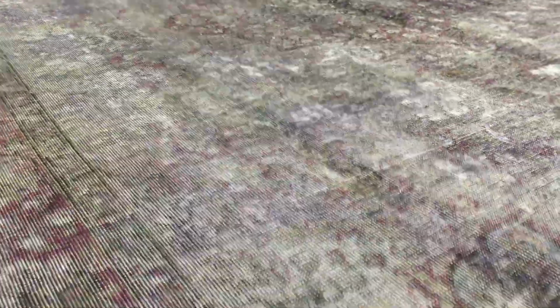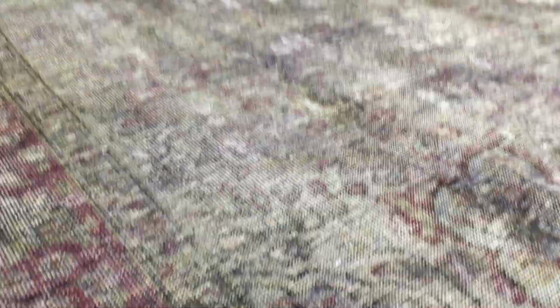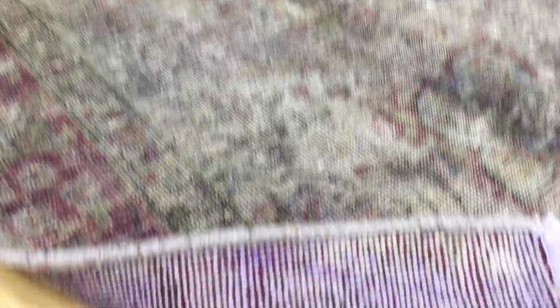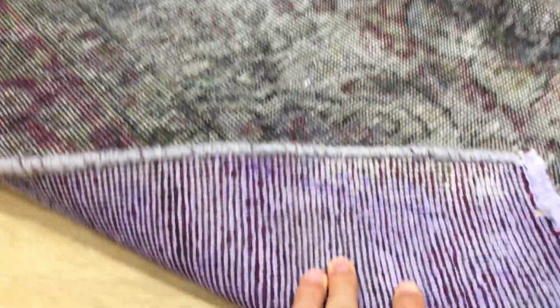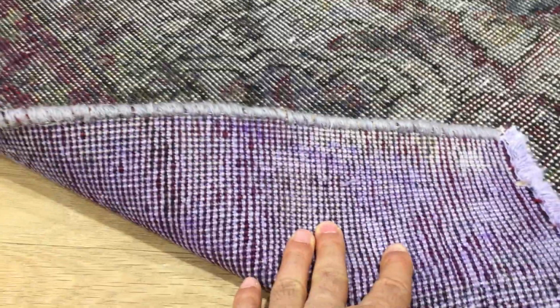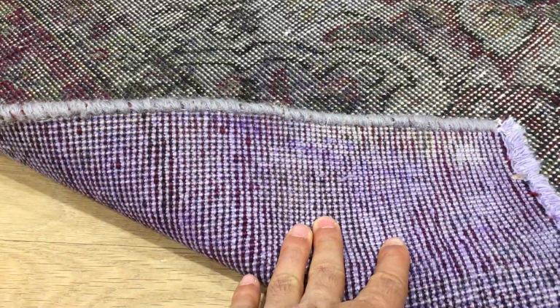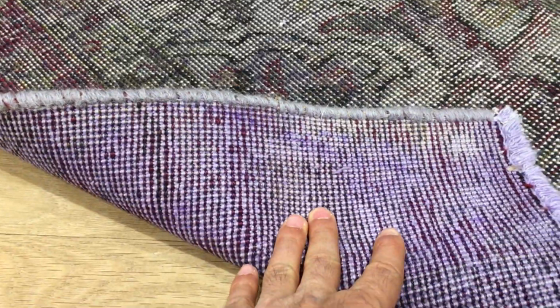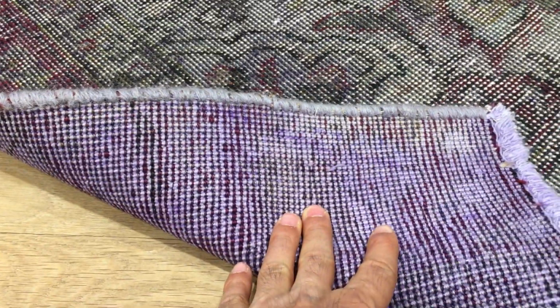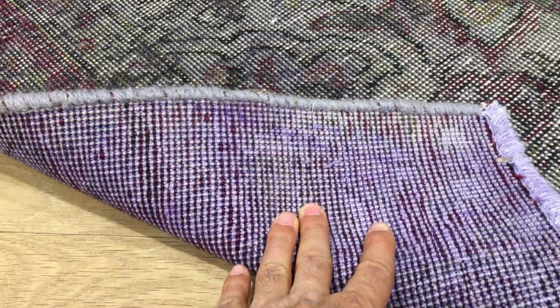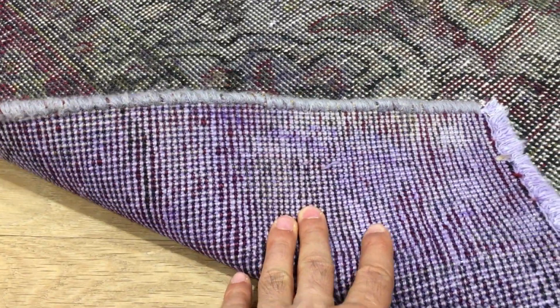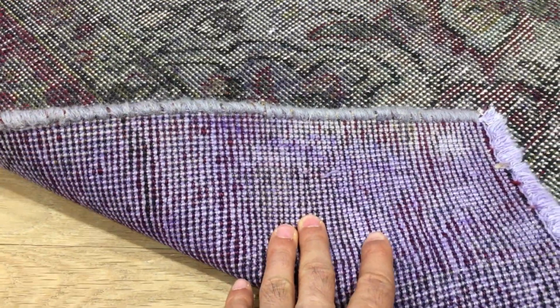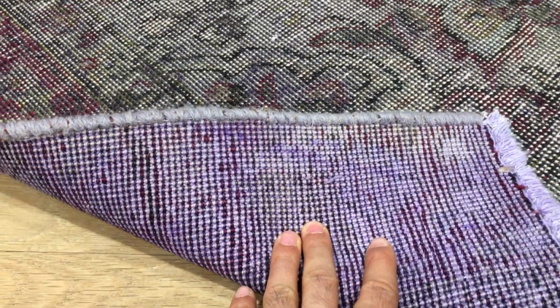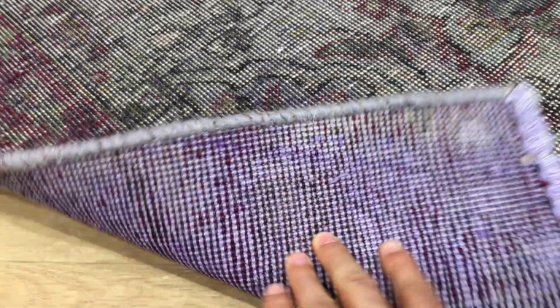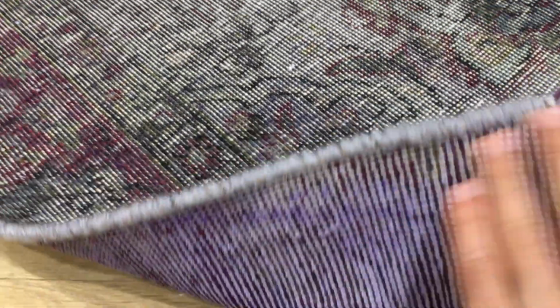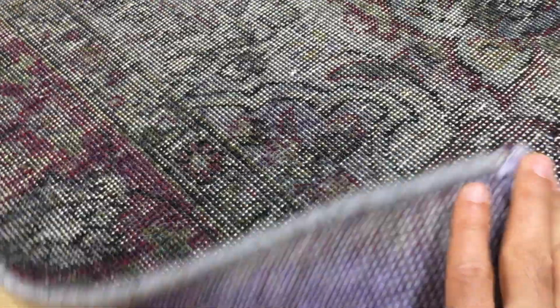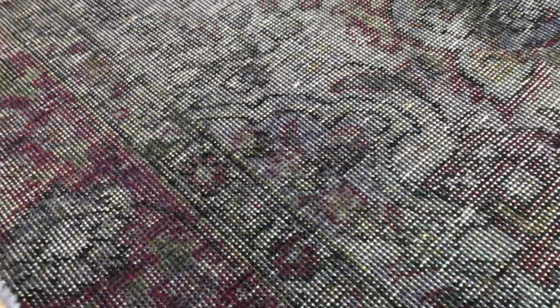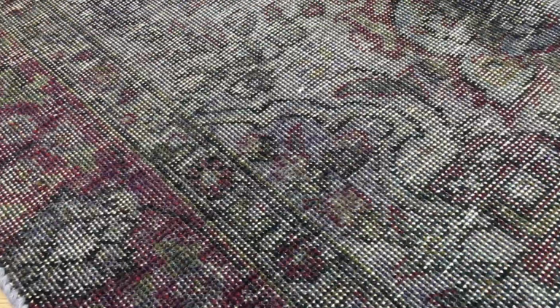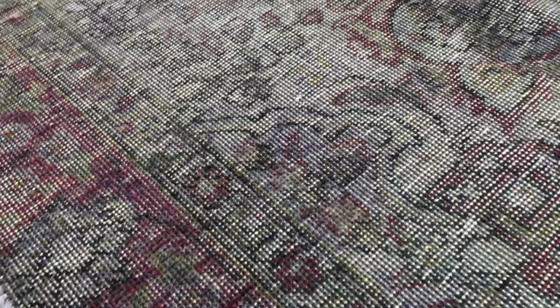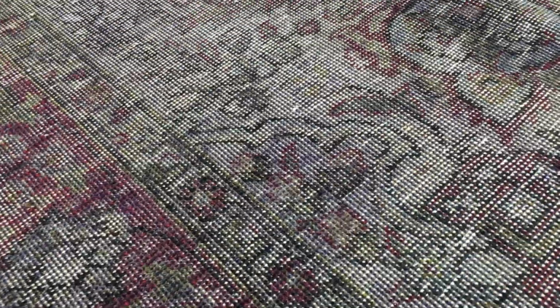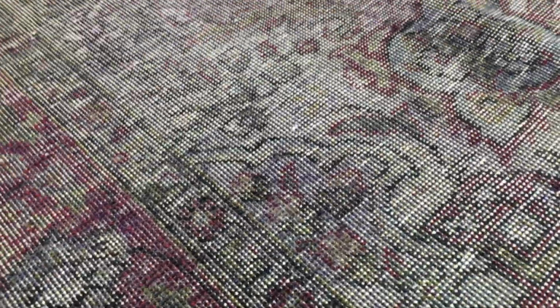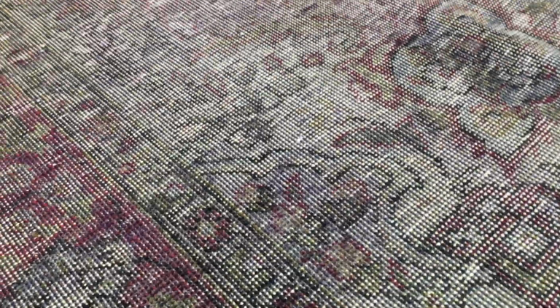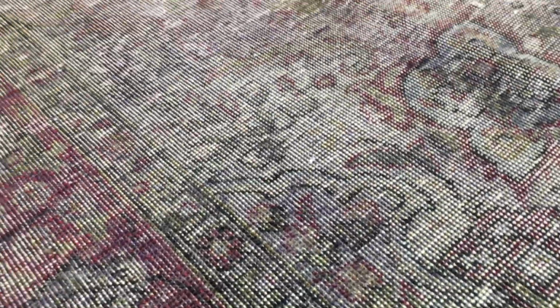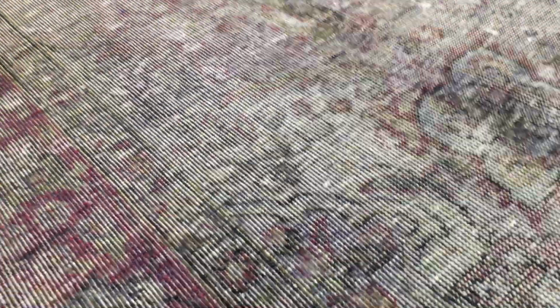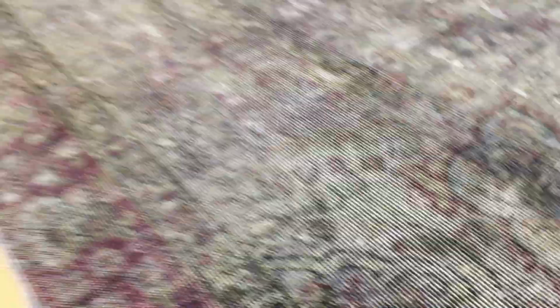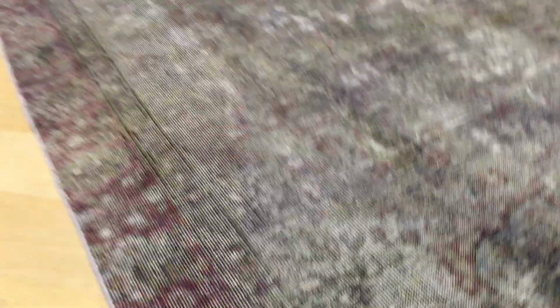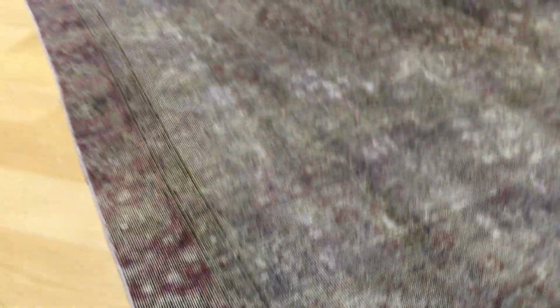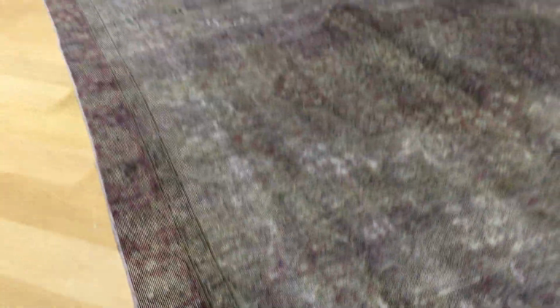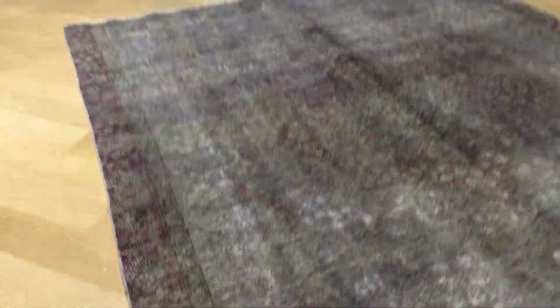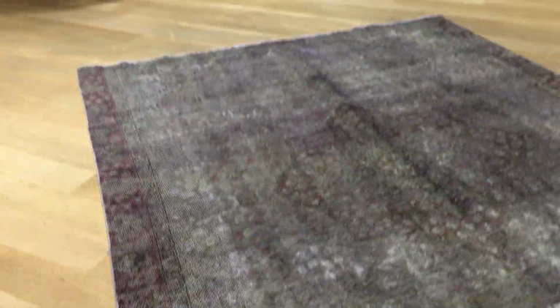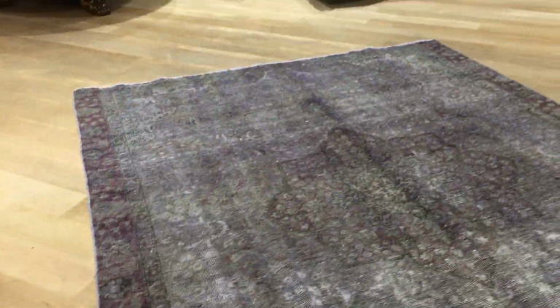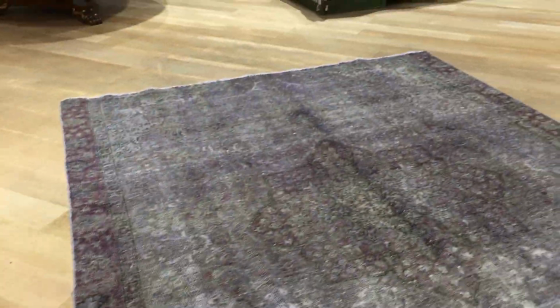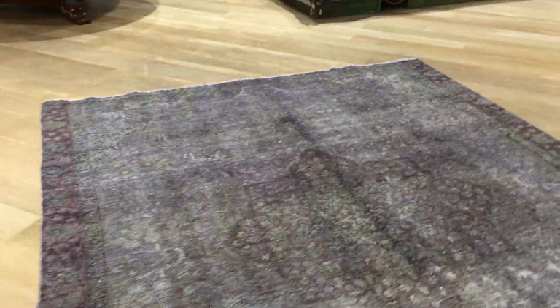On the back you can see the very high quality Persian hammock knots. These carpets are so nicely shaven — they're very easy to clean and maintain.